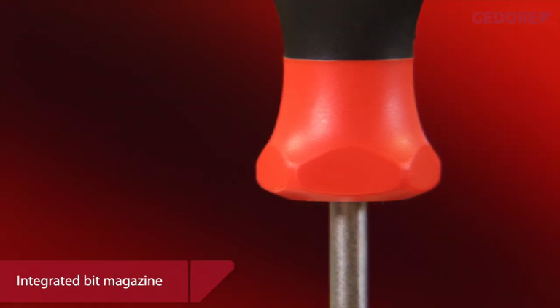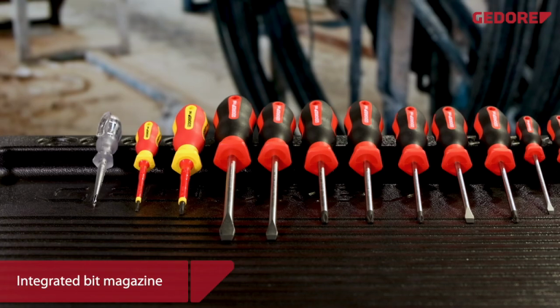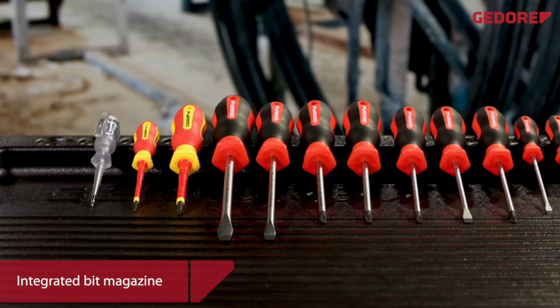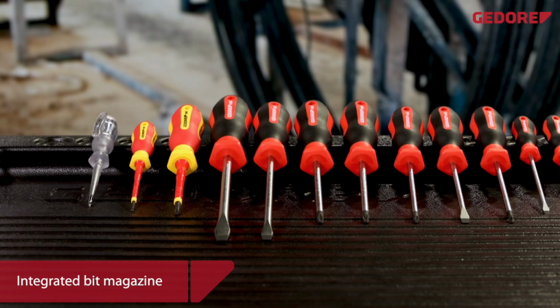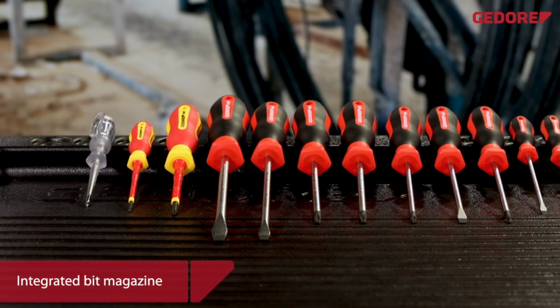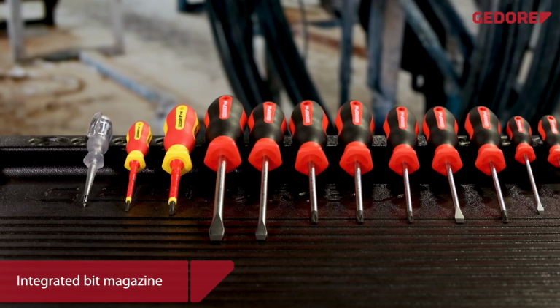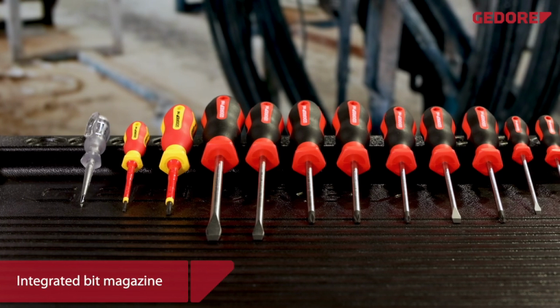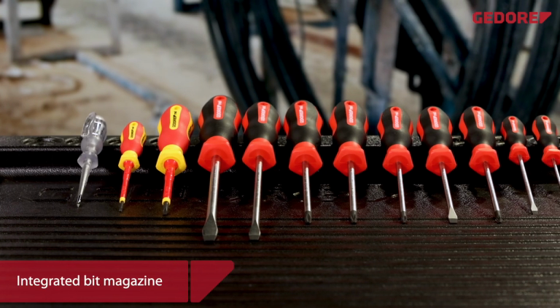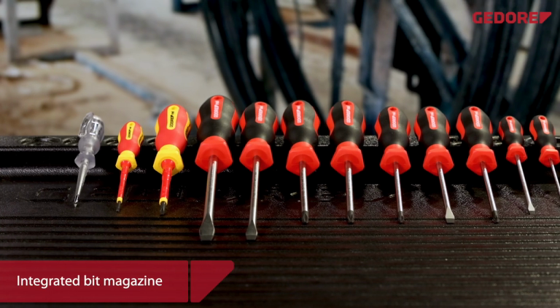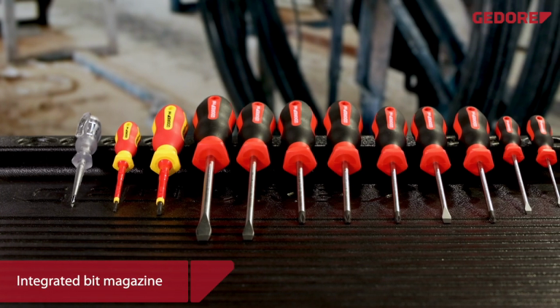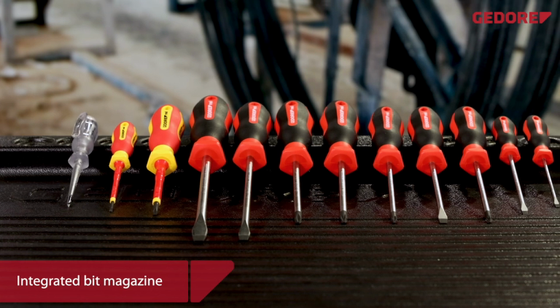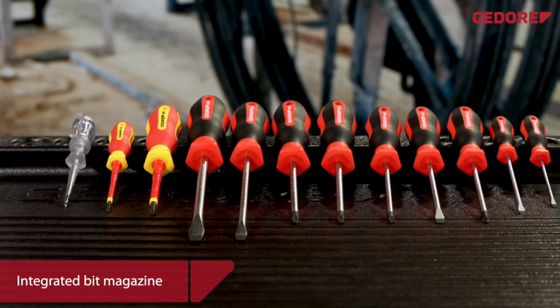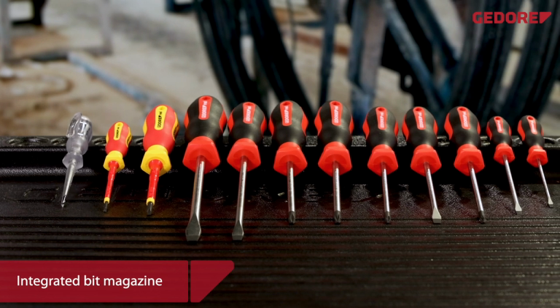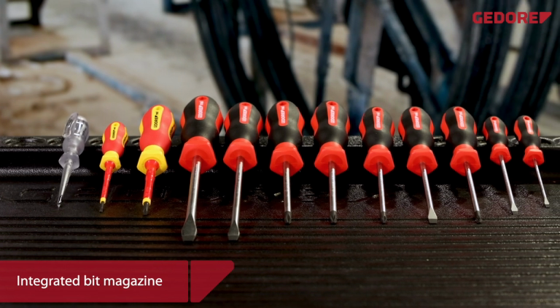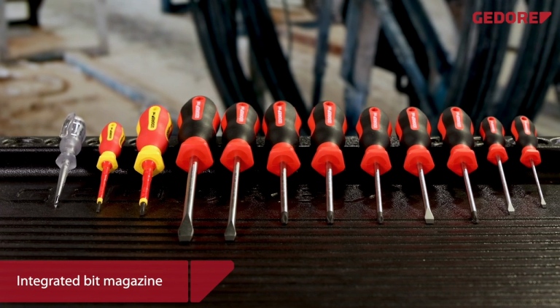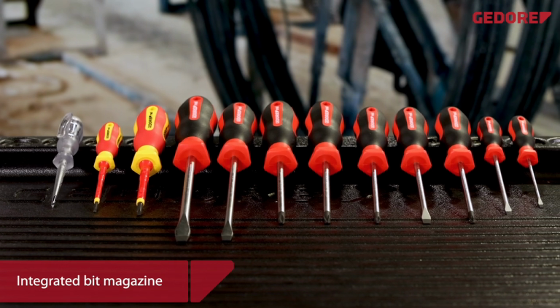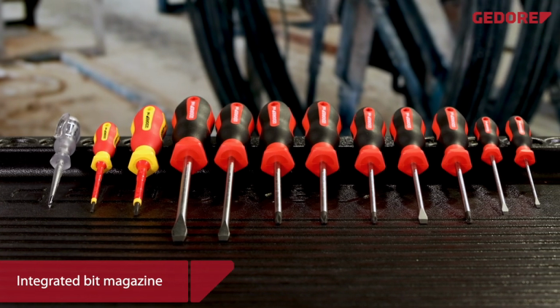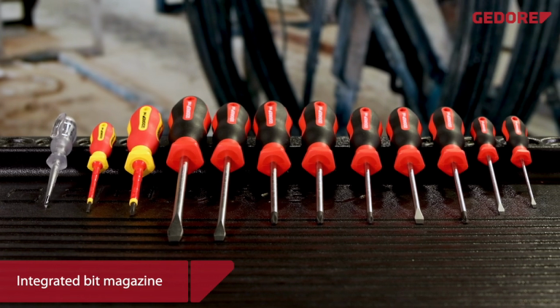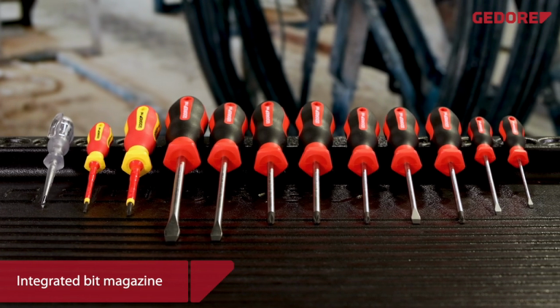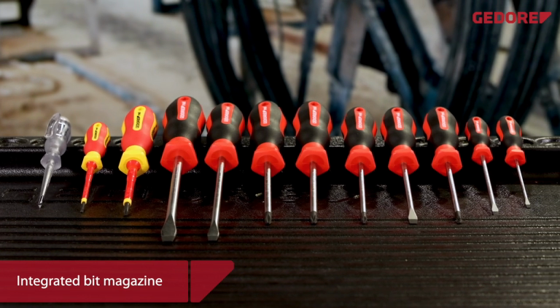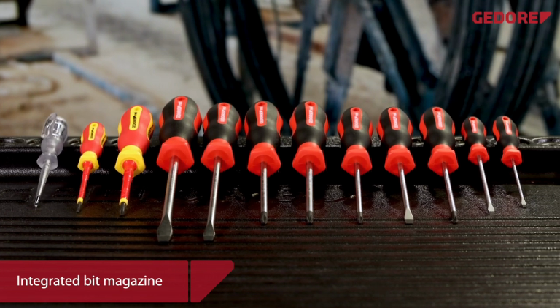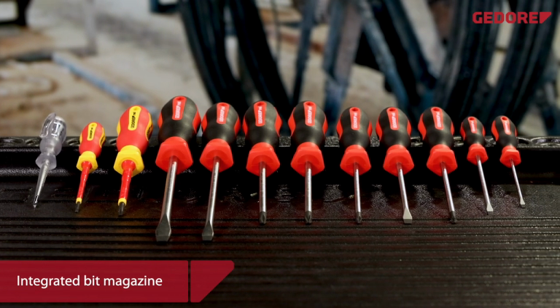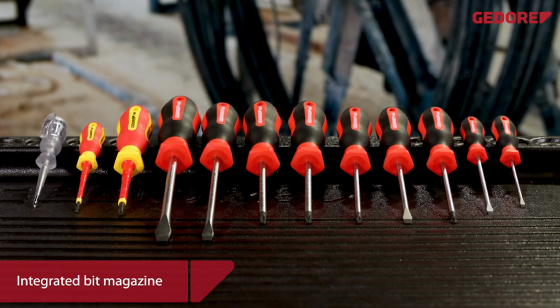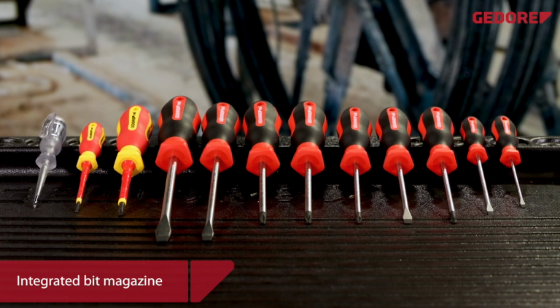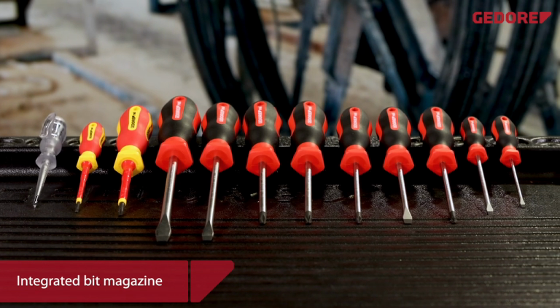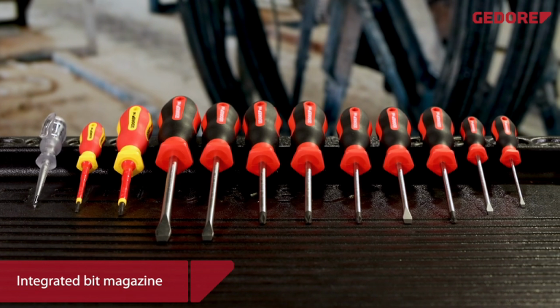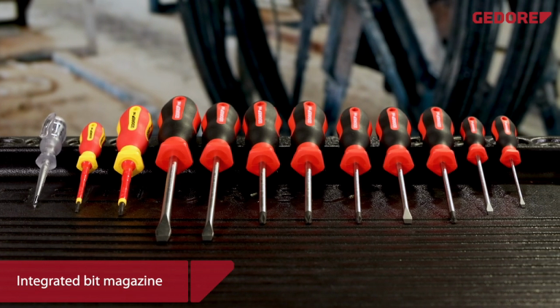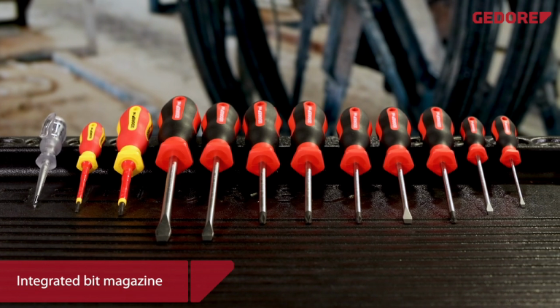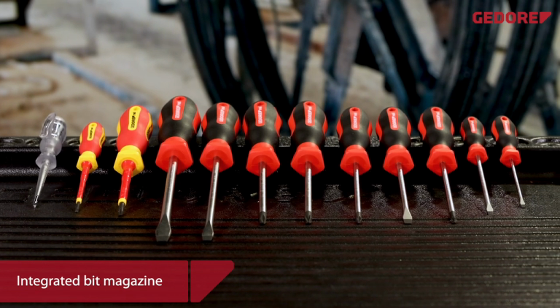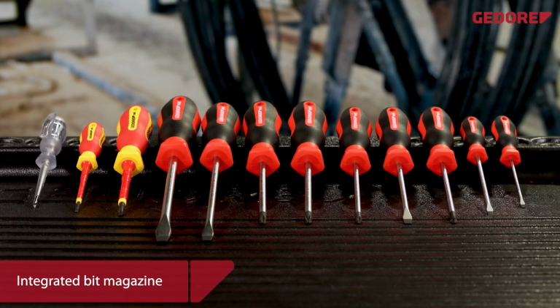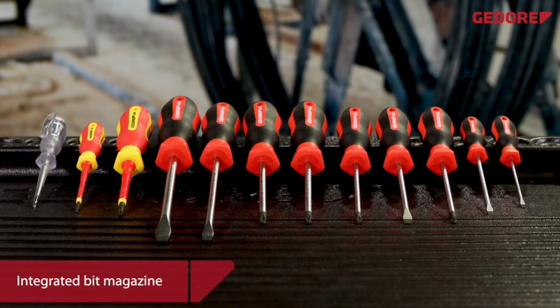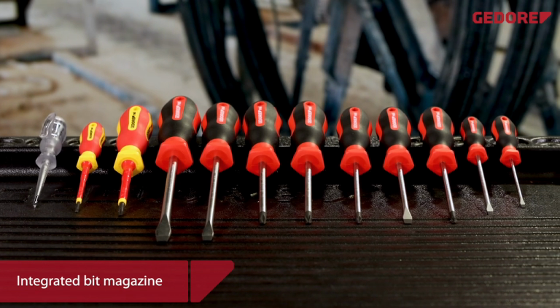Ghidorah Red screwdrivers and bits — for slotted, PH, PZ, TX and hexagonal.